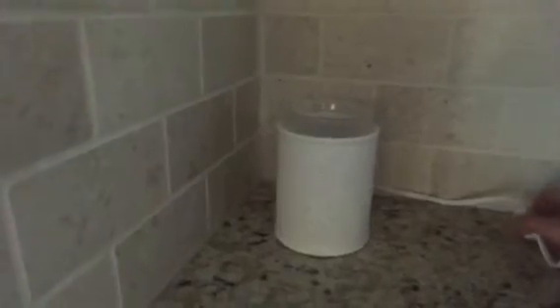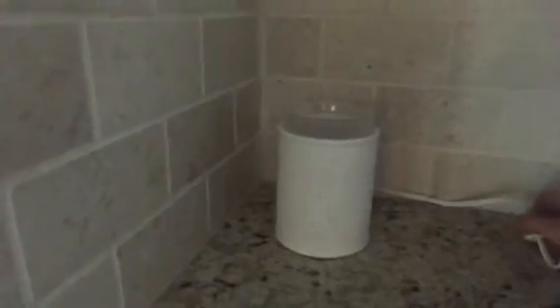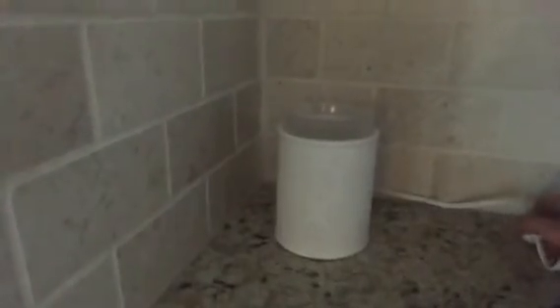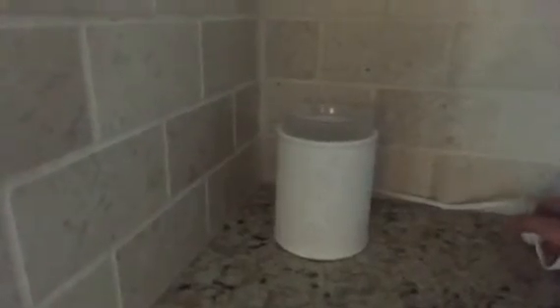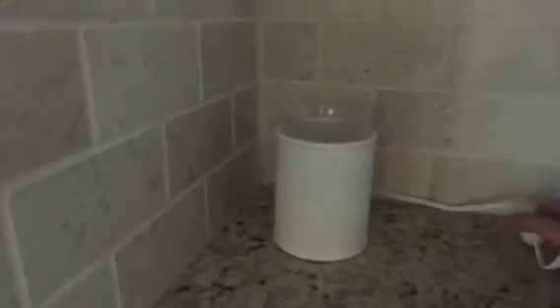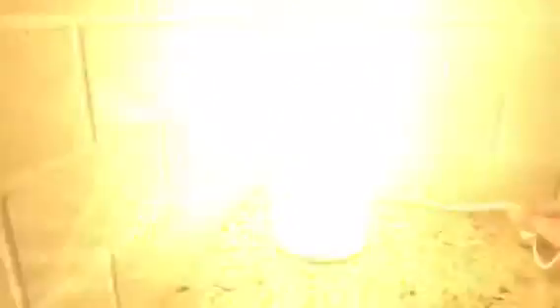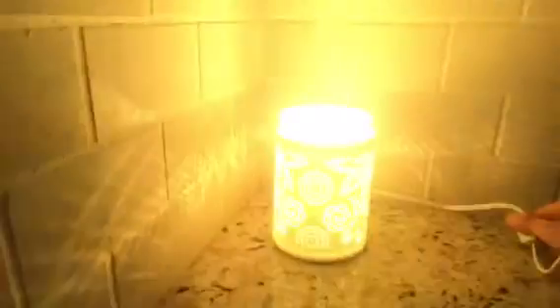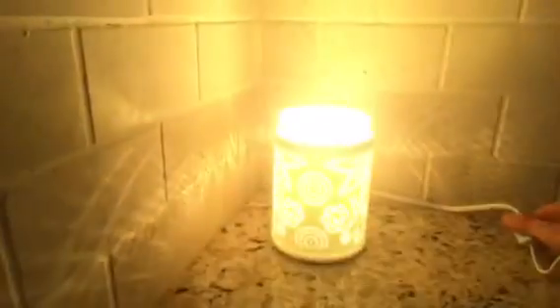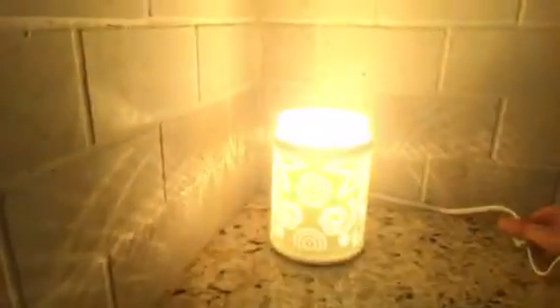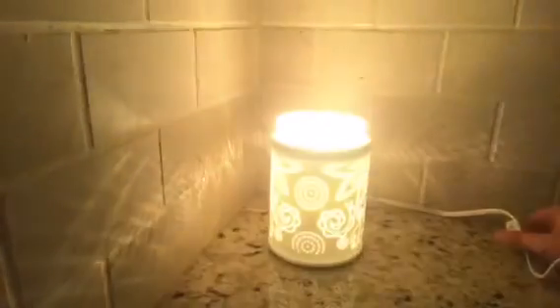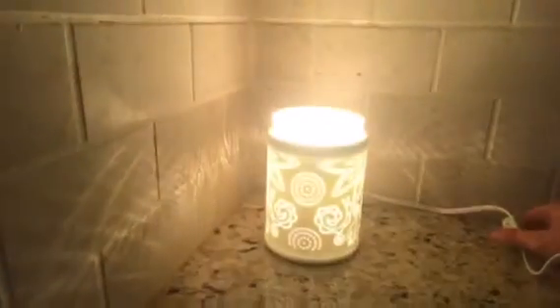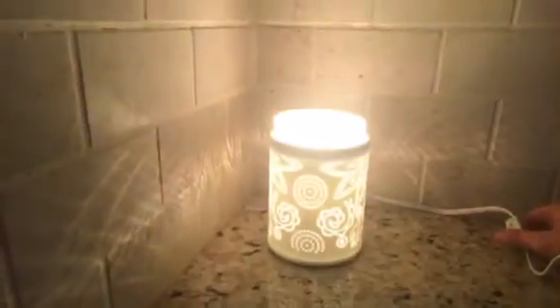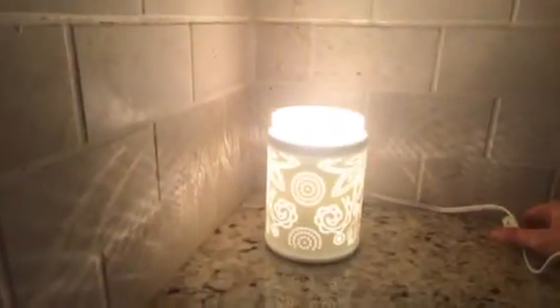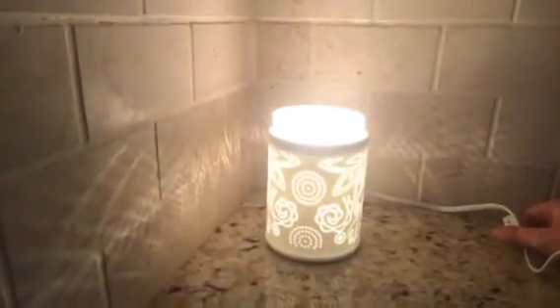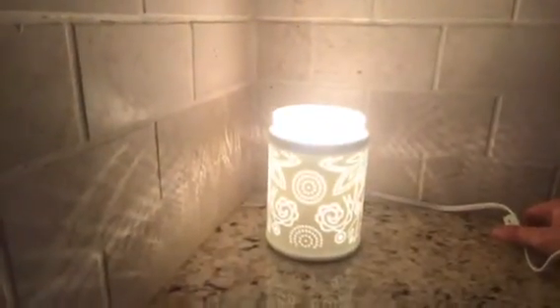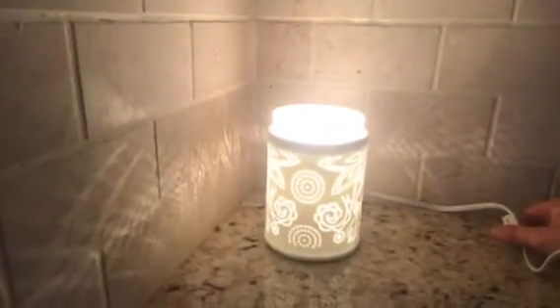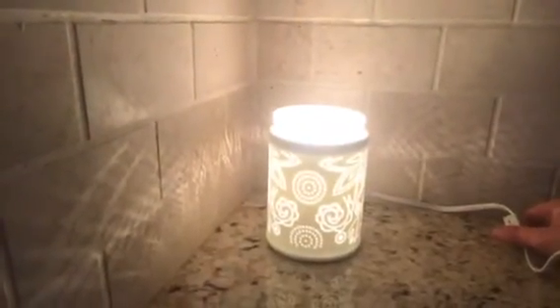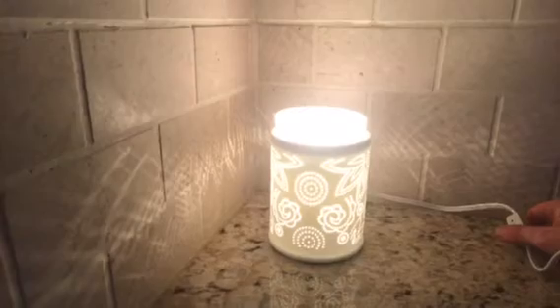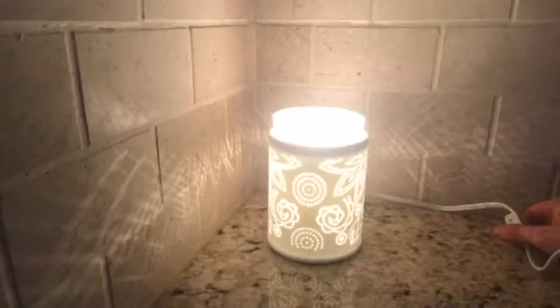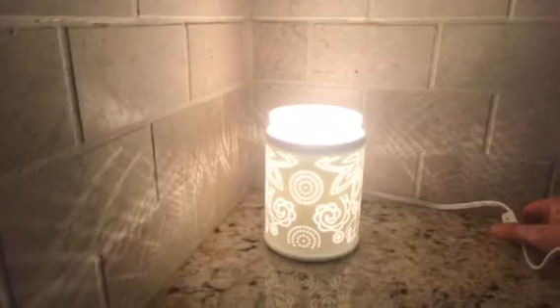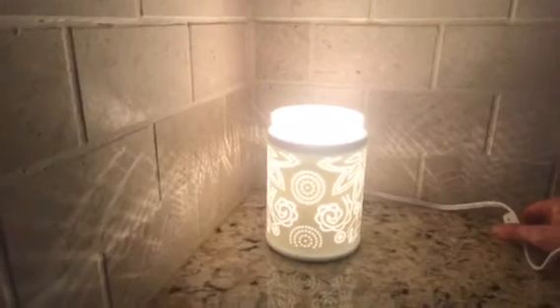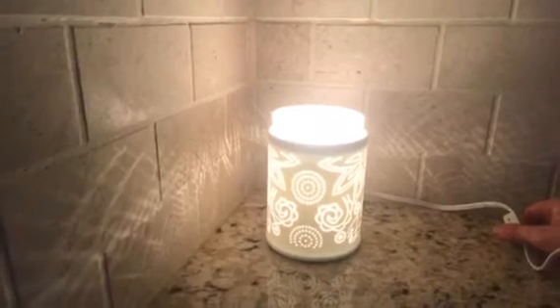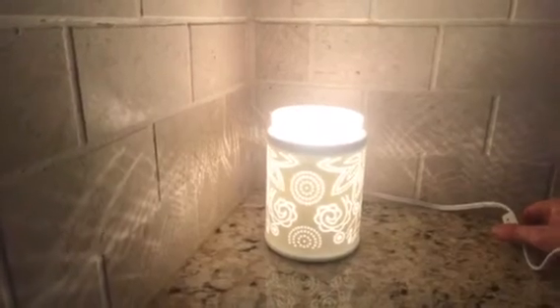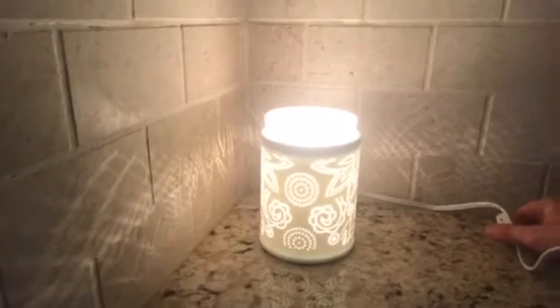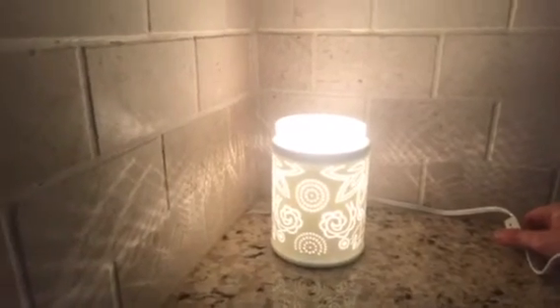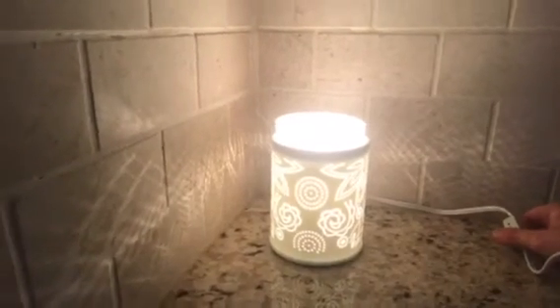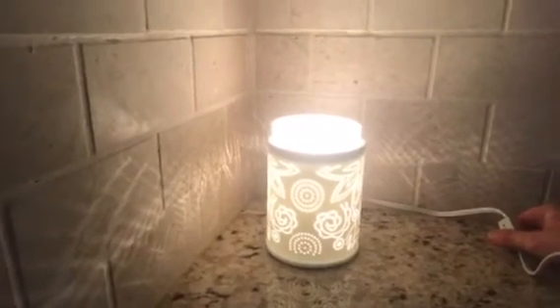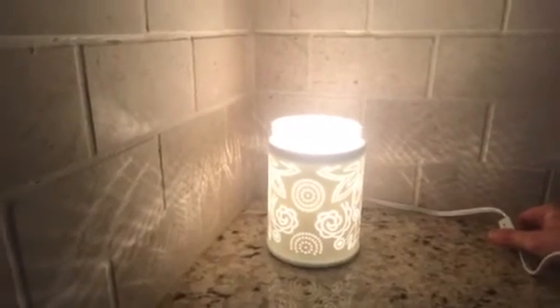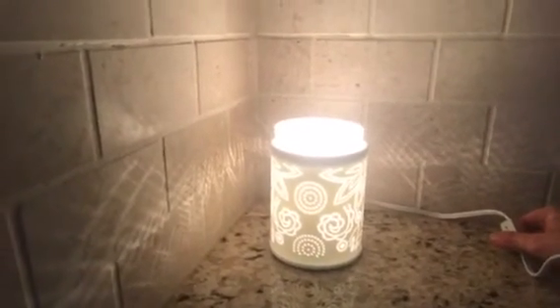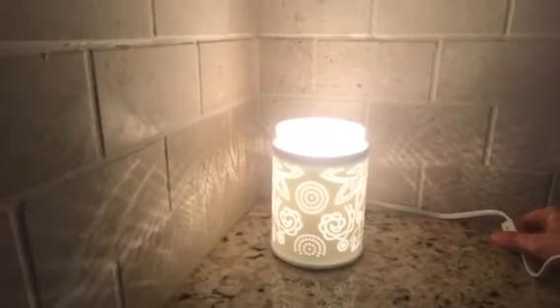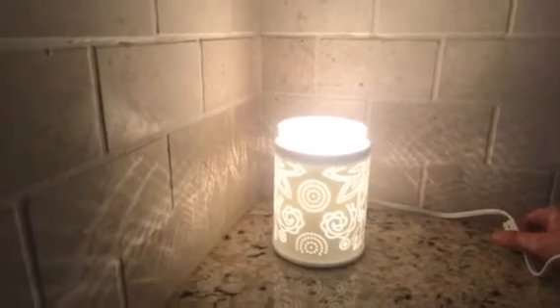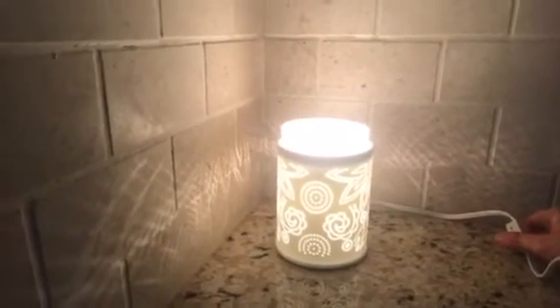If you'd like to order this Scentsy warmer, please feel free to go to my website at buyandsell.scentsy.us. Feel free to contact me through there — I would love to help you with all of your Scentsy needs.